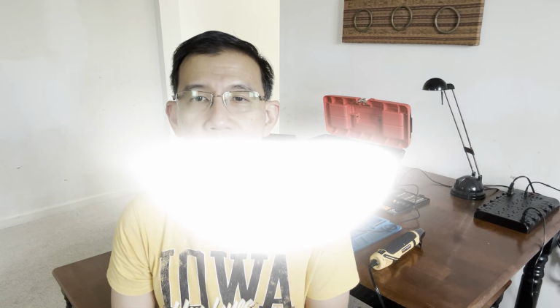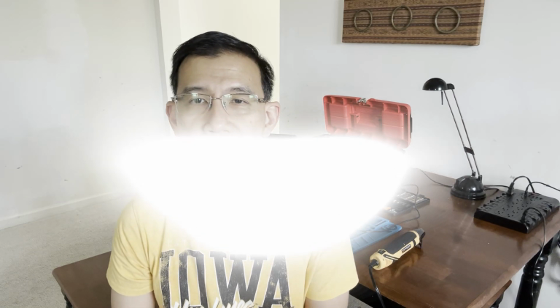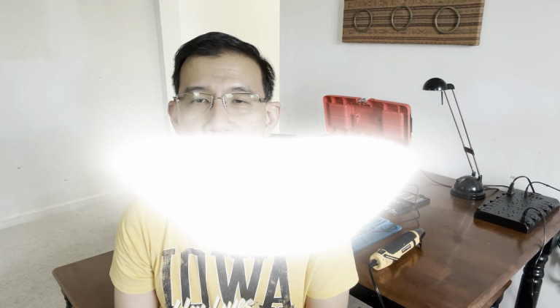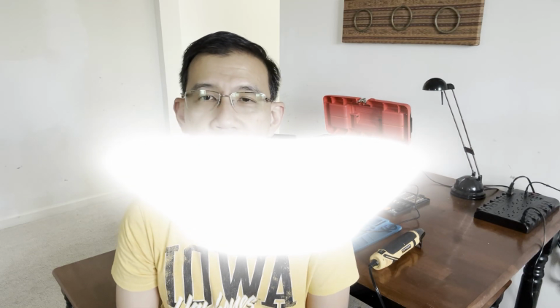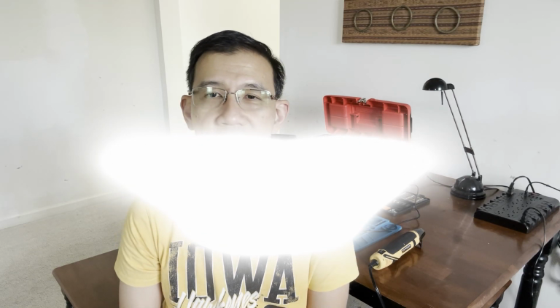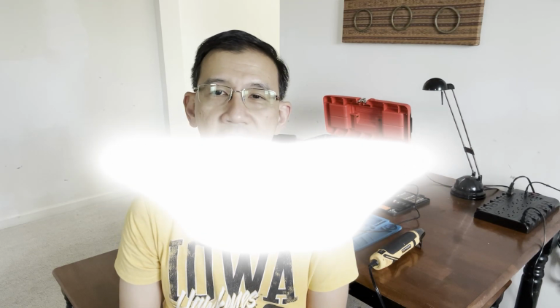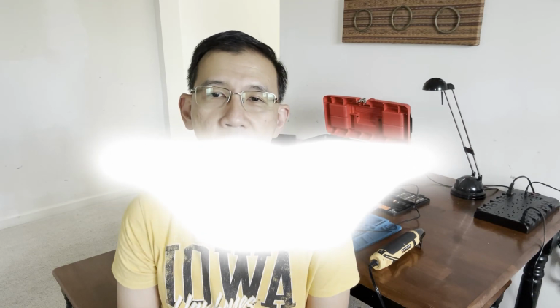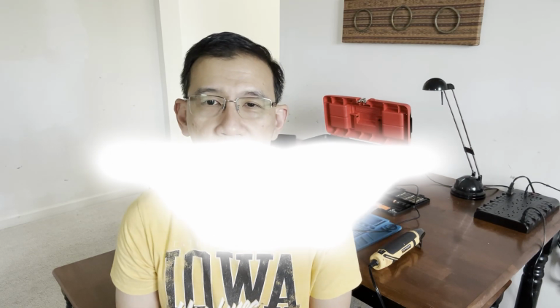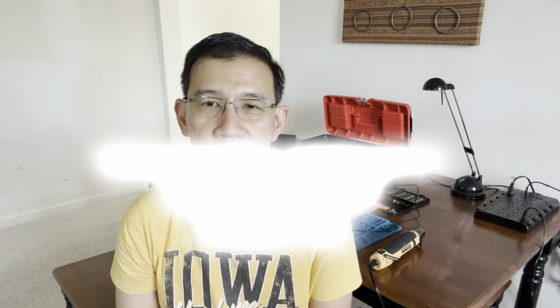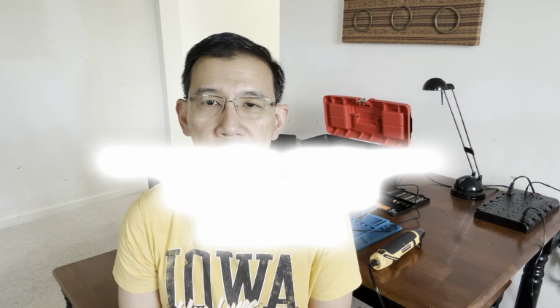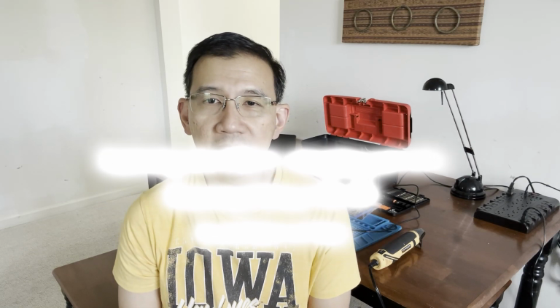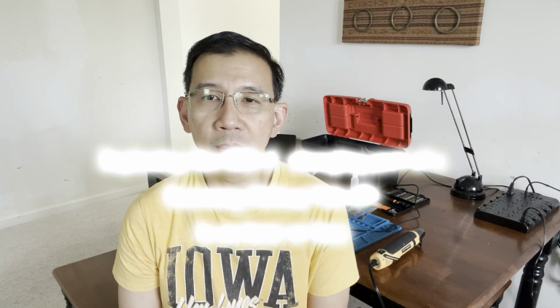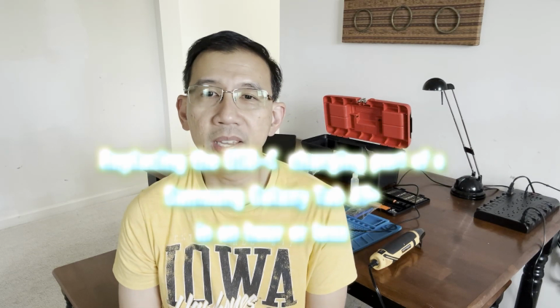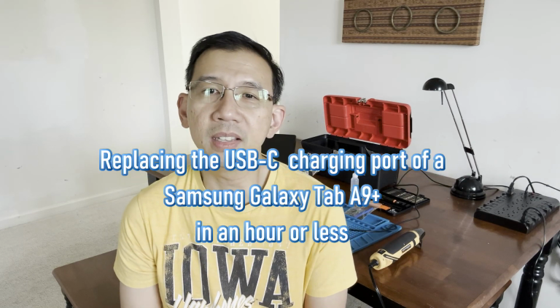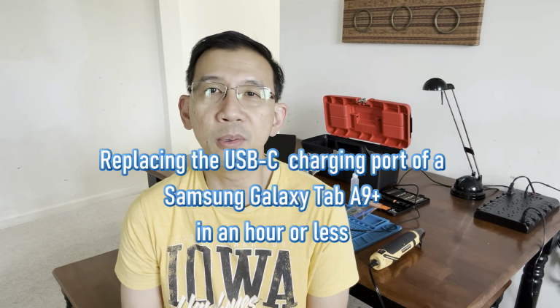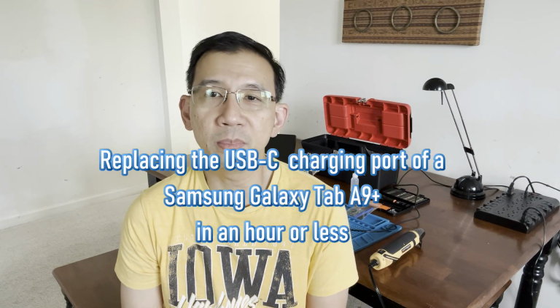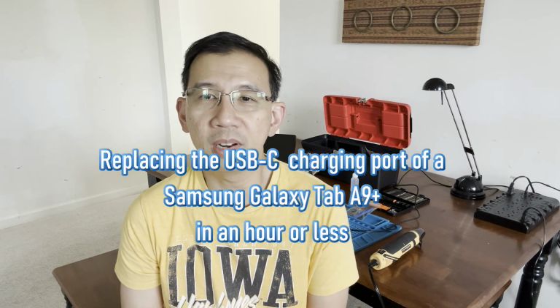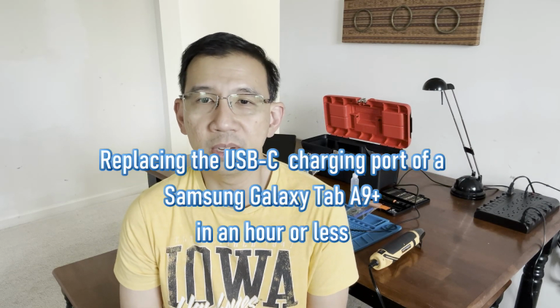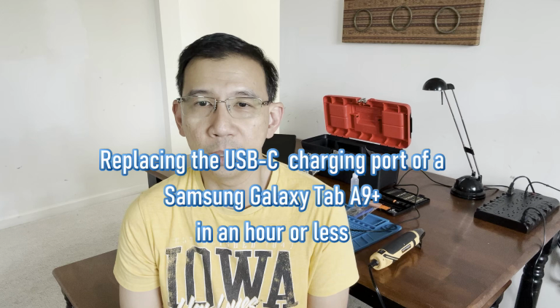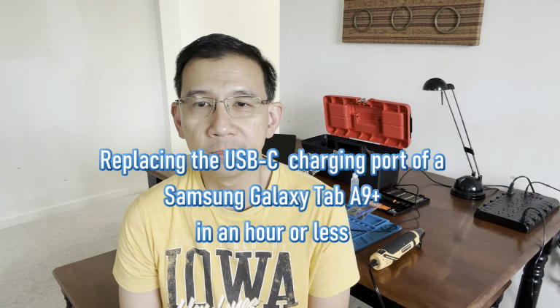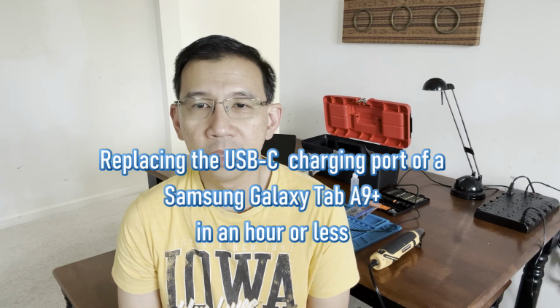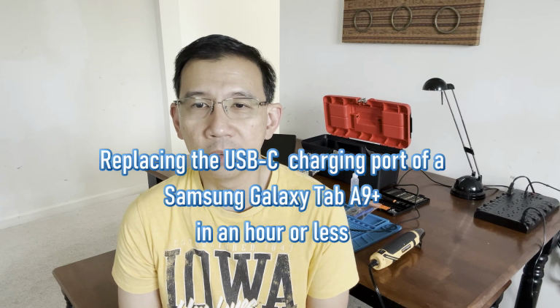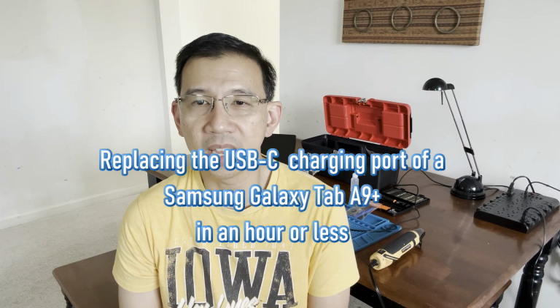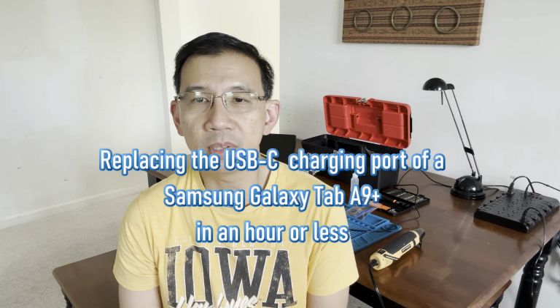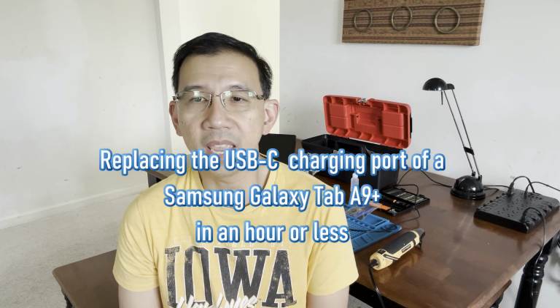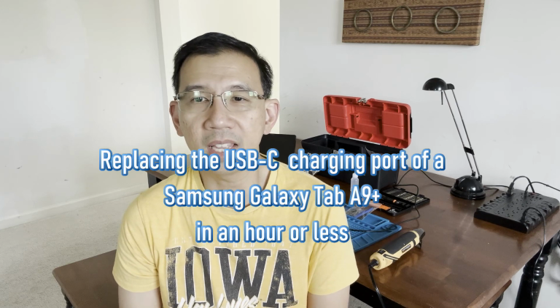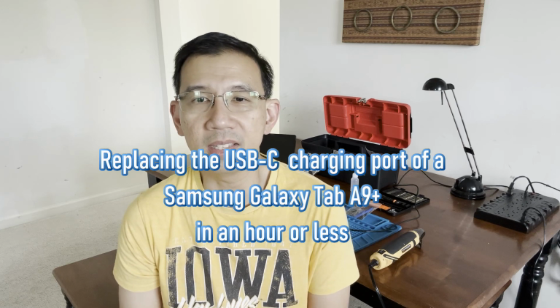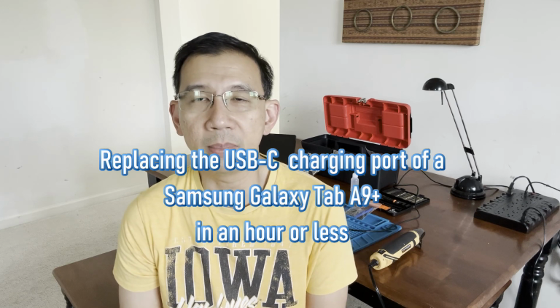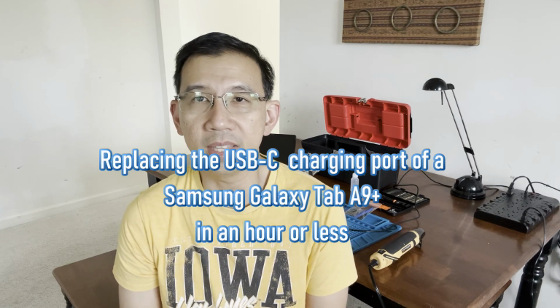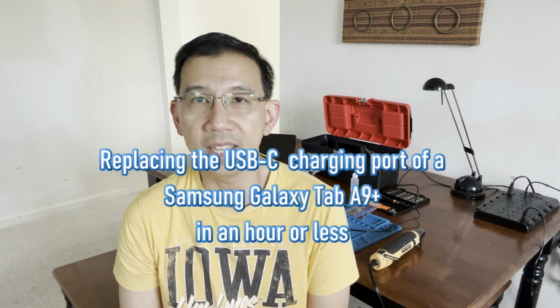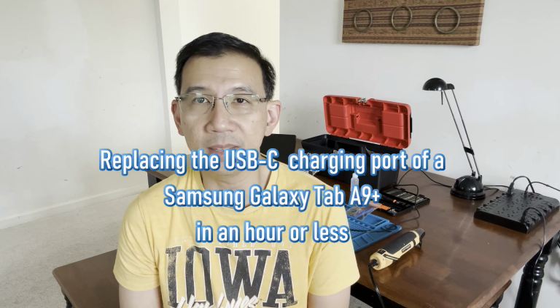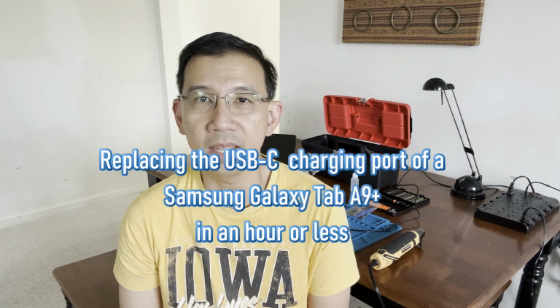For this DIY video, I am replacing the USB charging port of a Samsung Galaxy tablet A9 Plus.